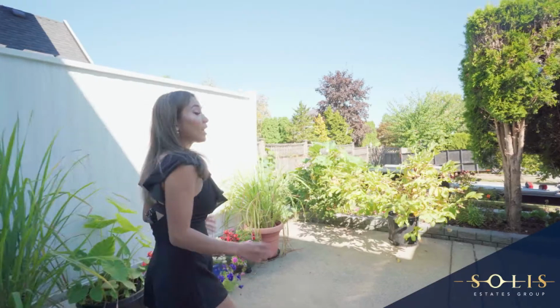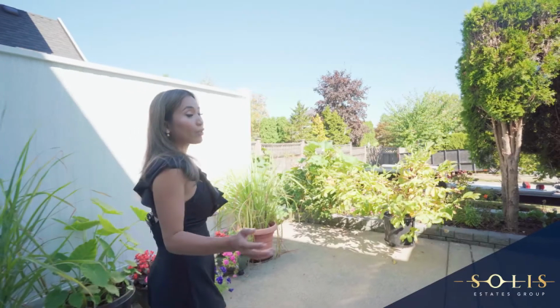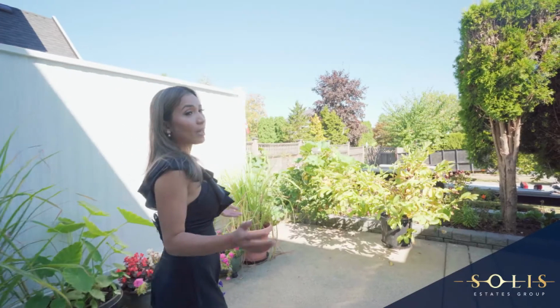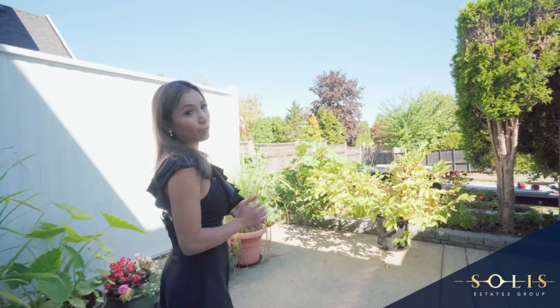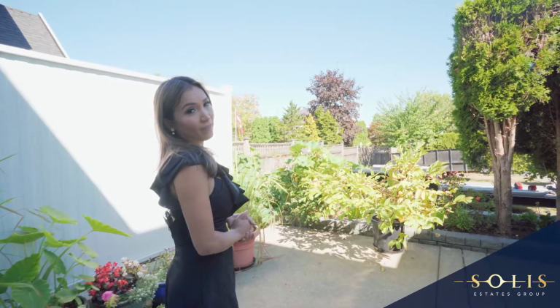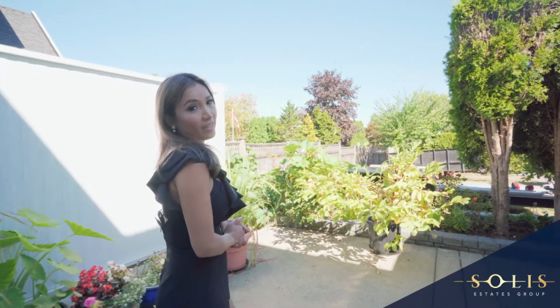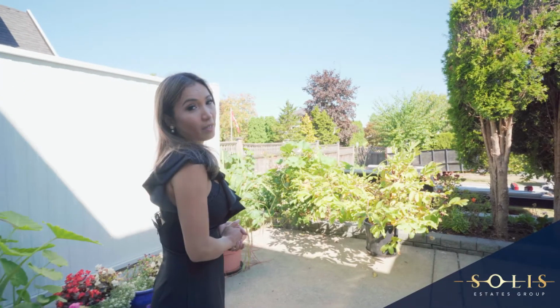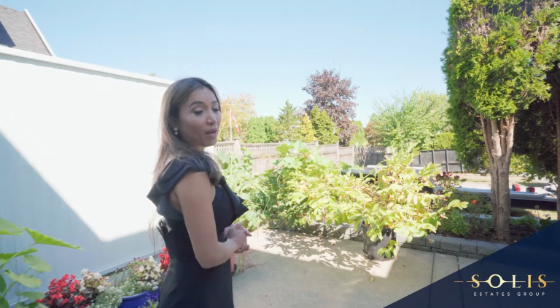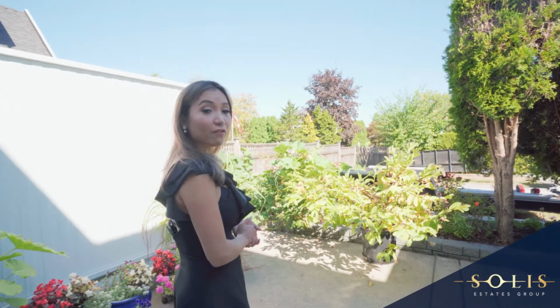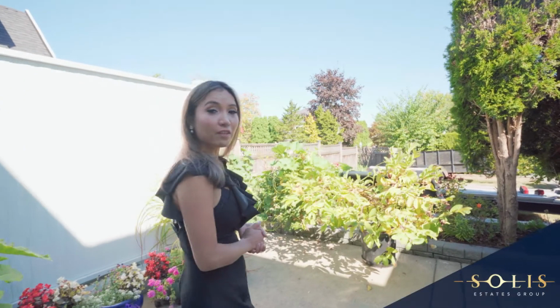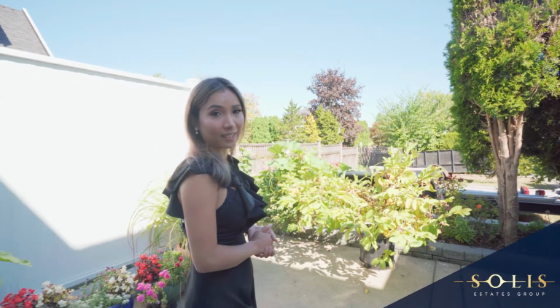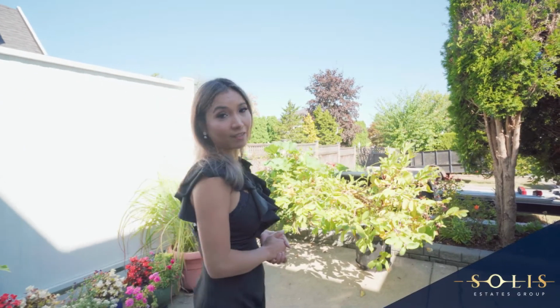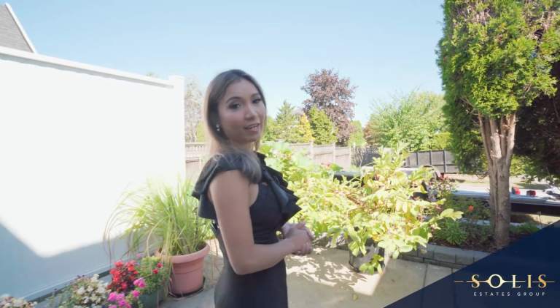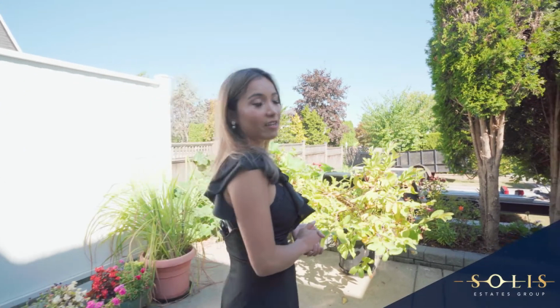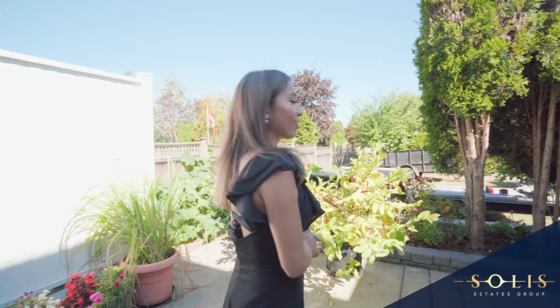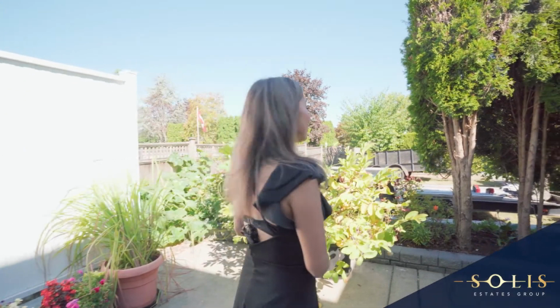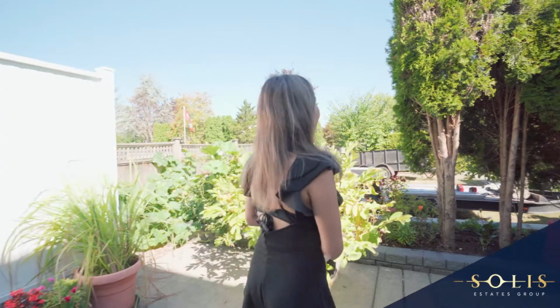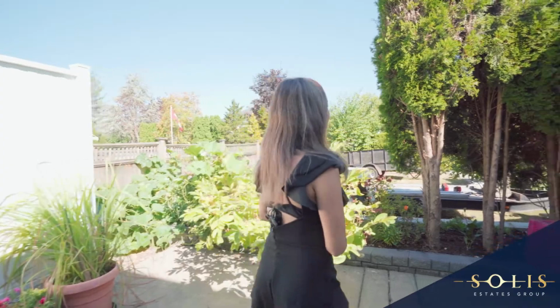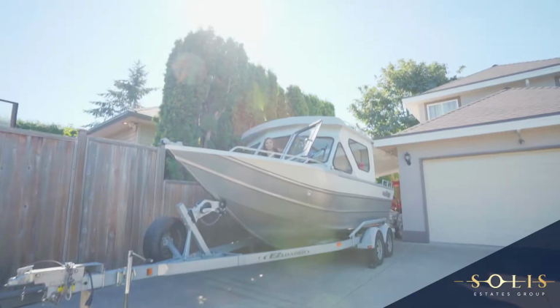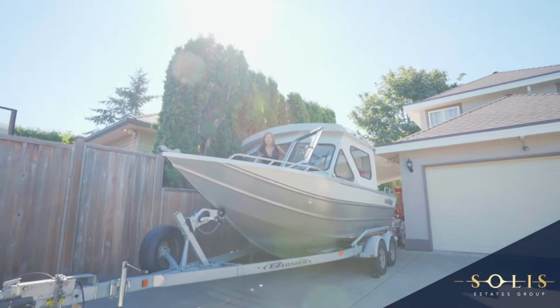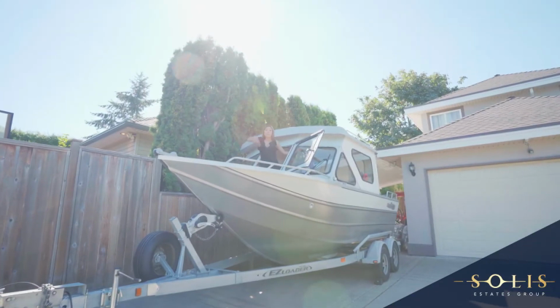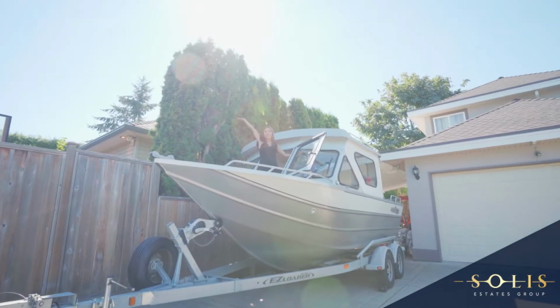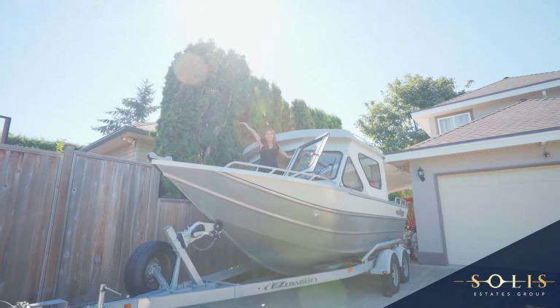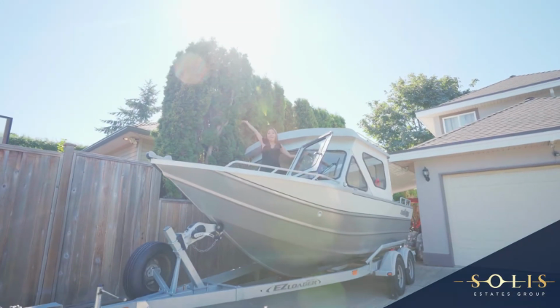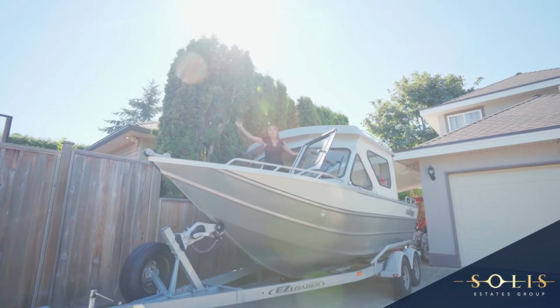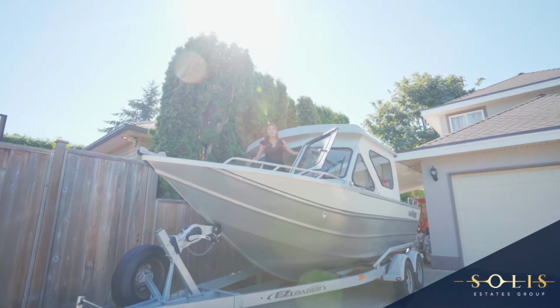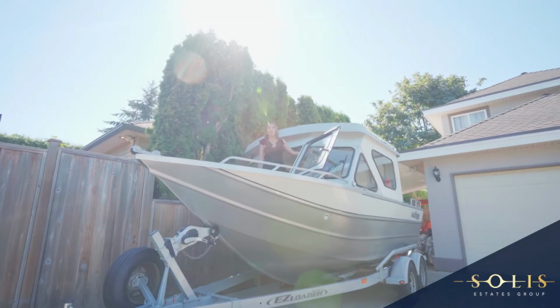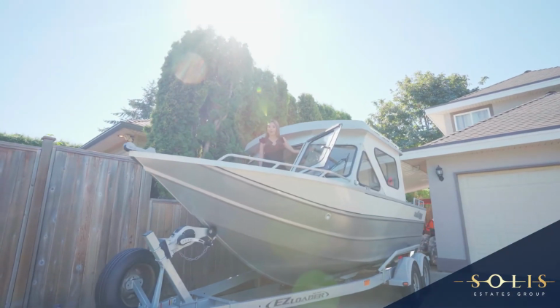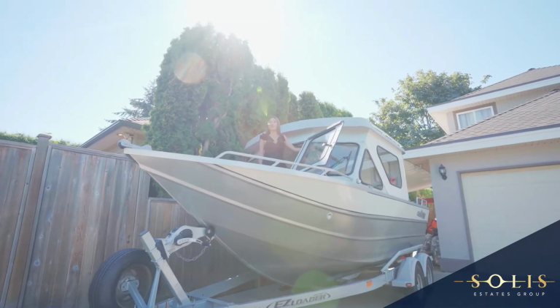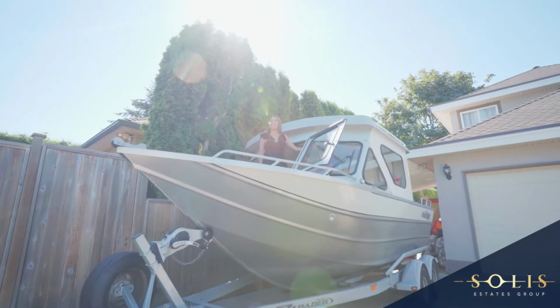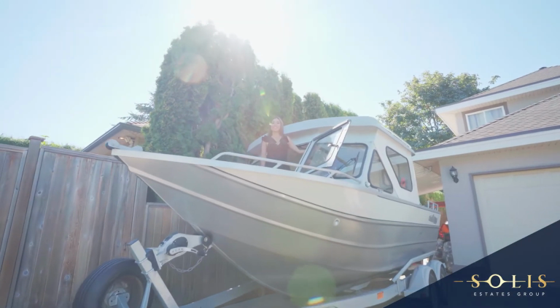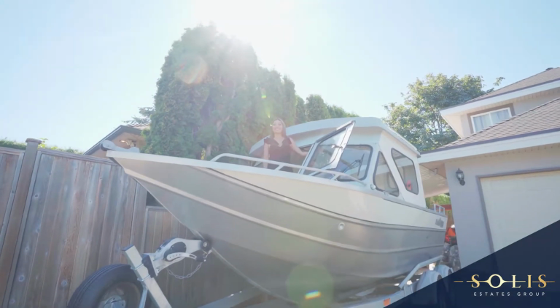Enjoy your outdoor living in your private, fully fenced garden and yard. Plus, ample room for all your parking needs.